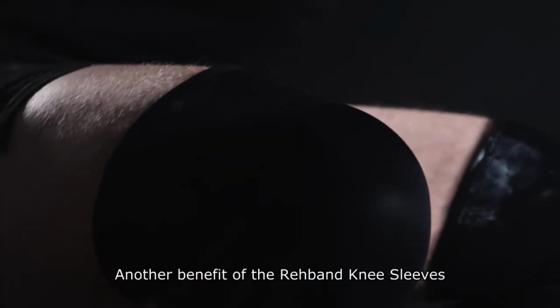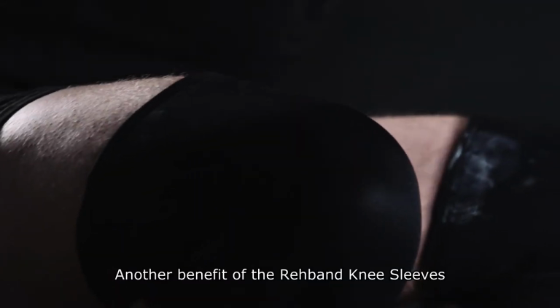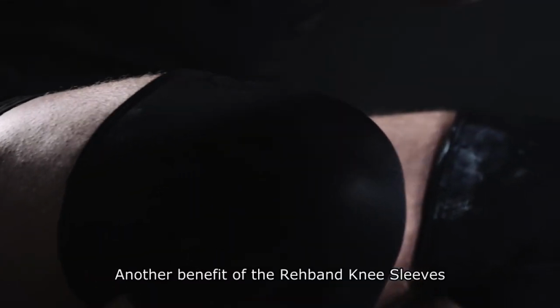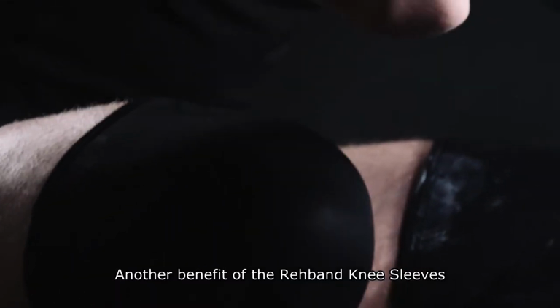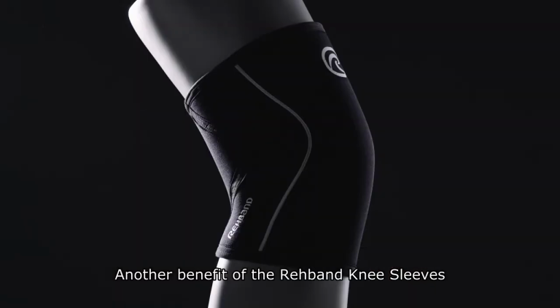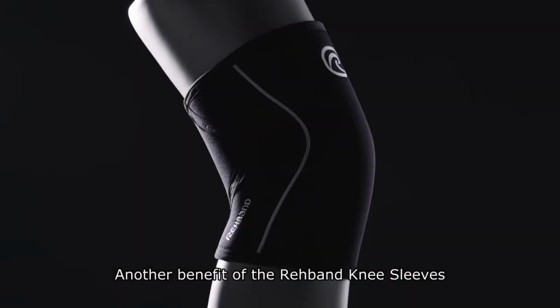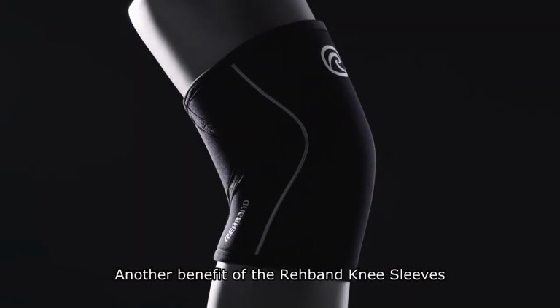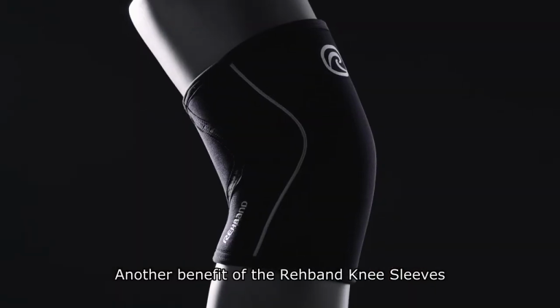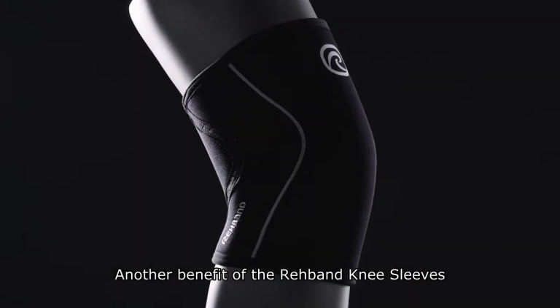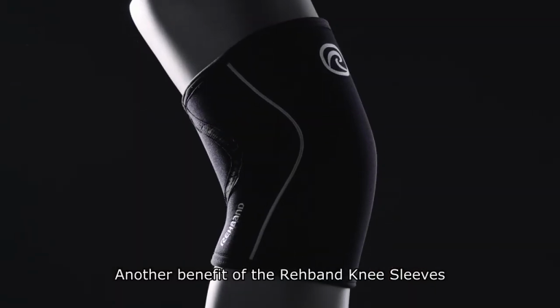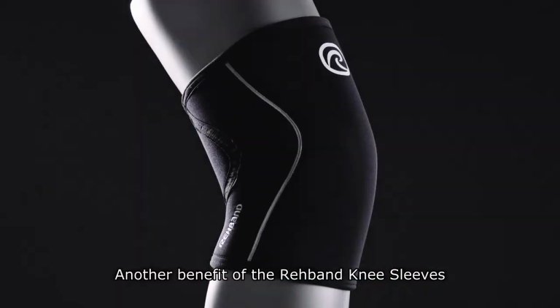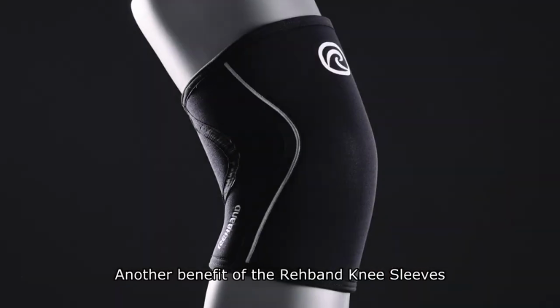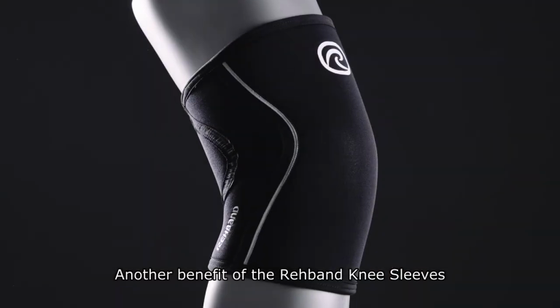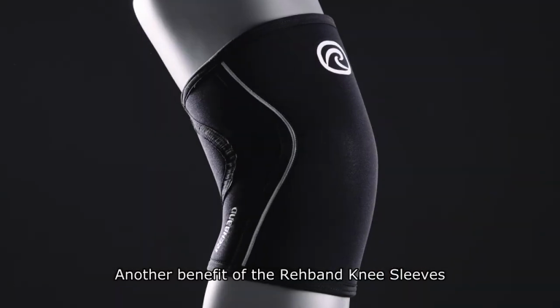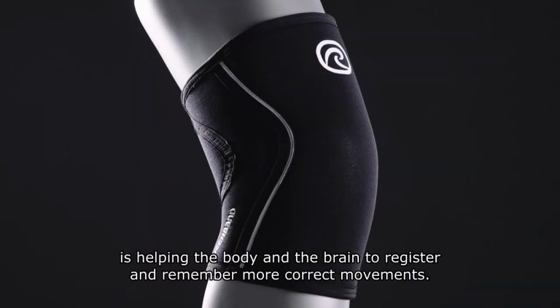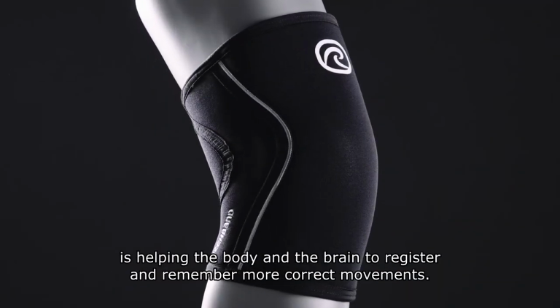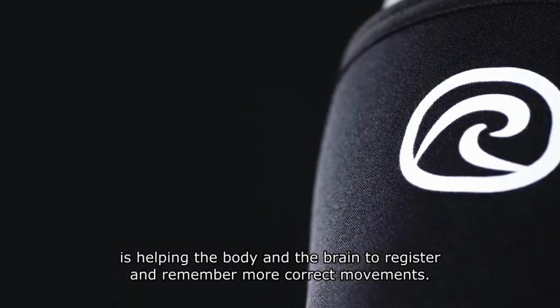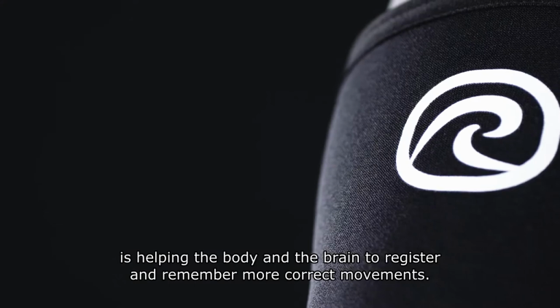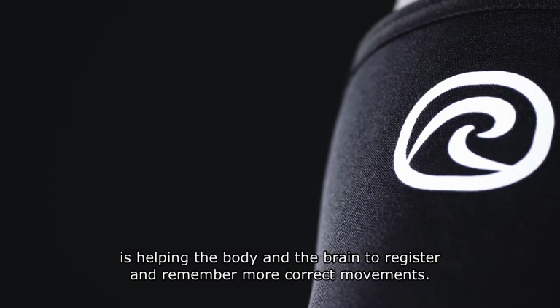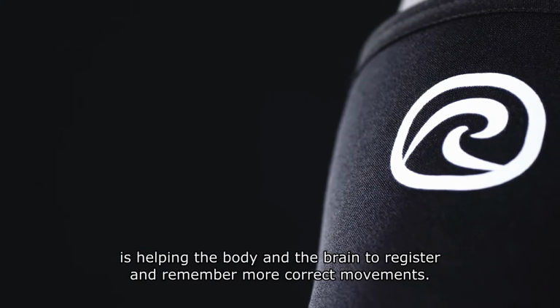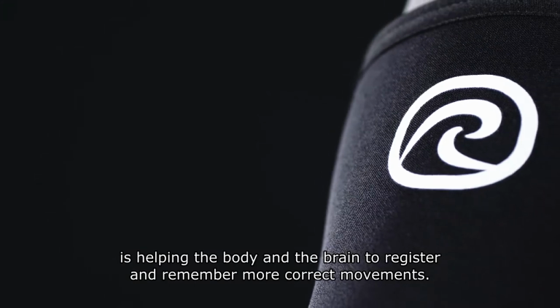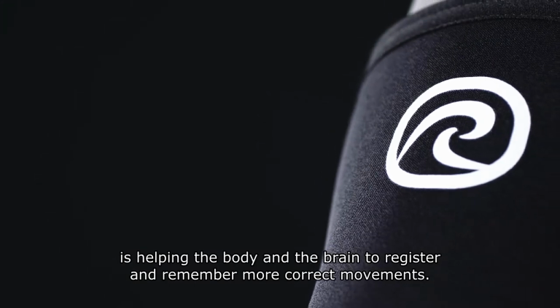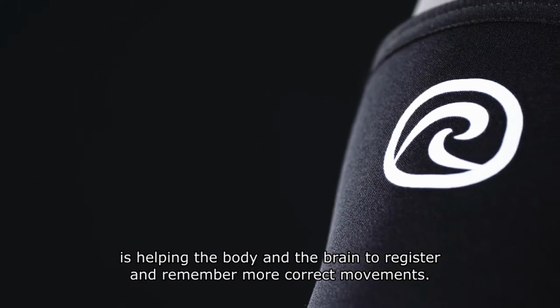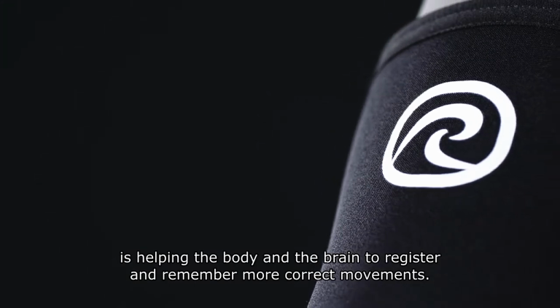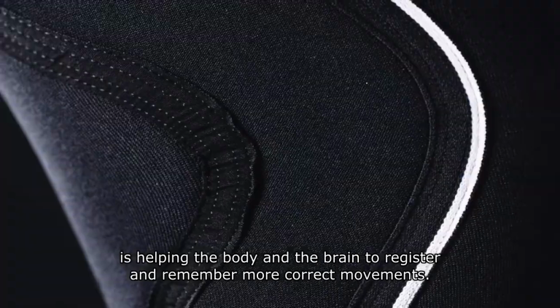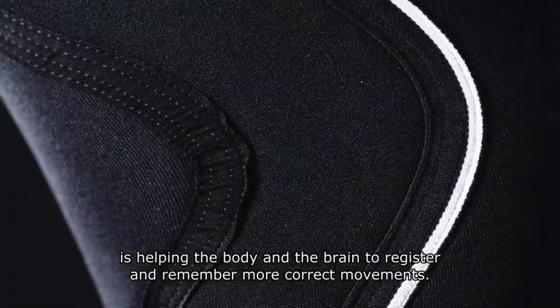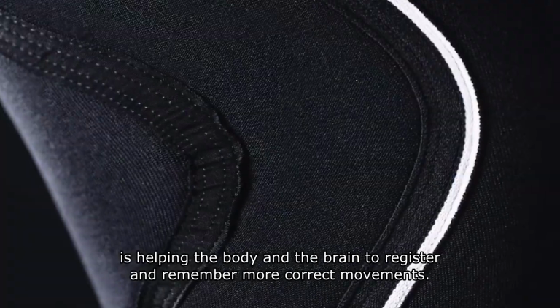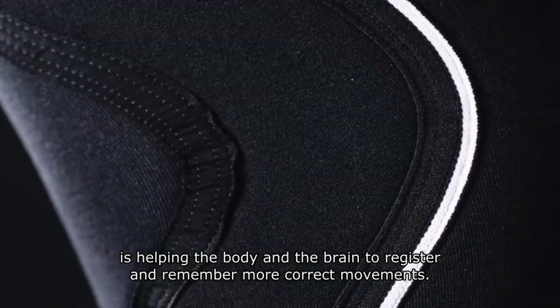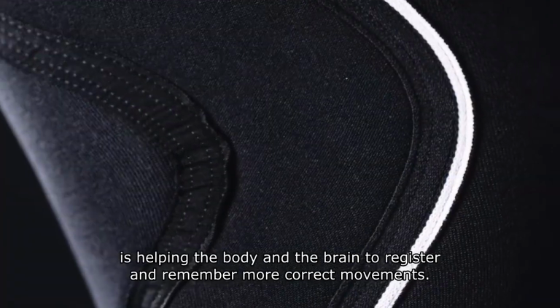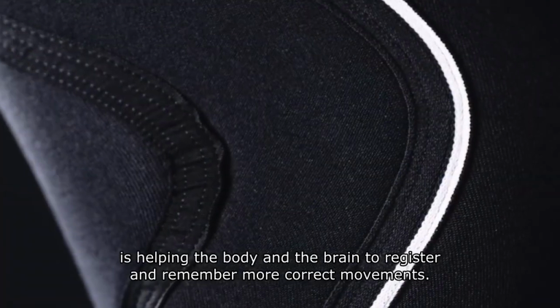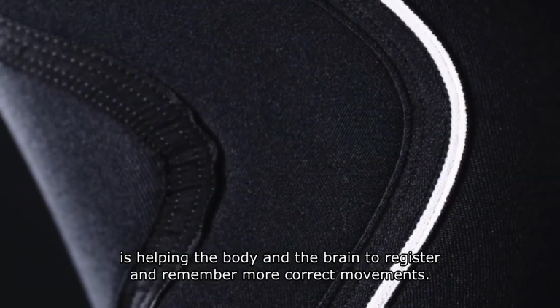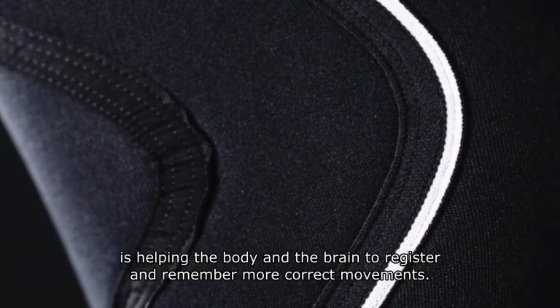Another benefit of the Reevan Knee Sleeves is helping the body and the brain to register and remember more correct movements.